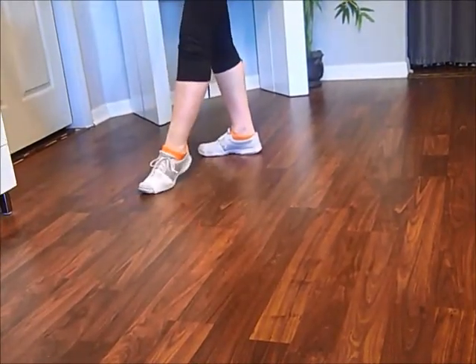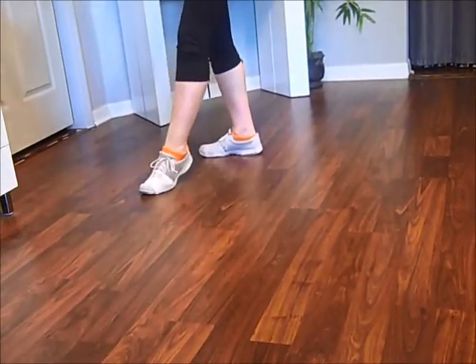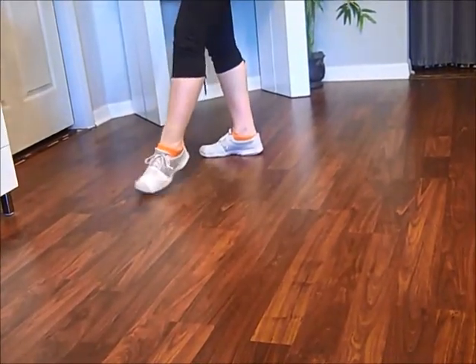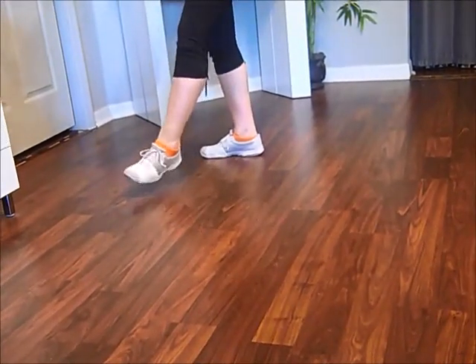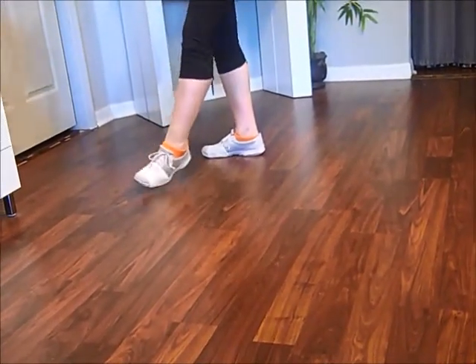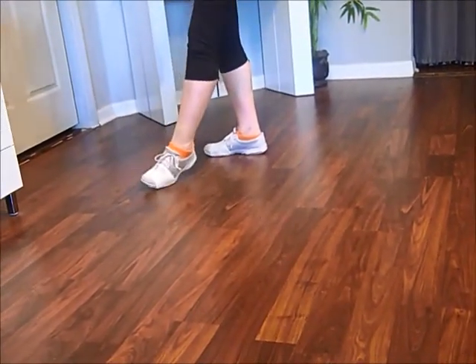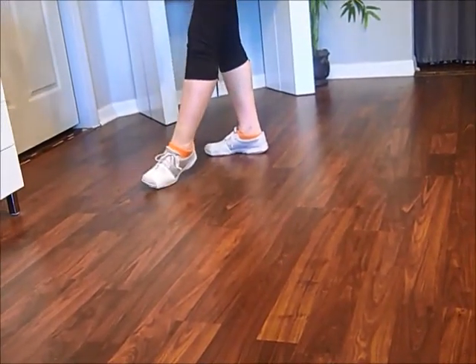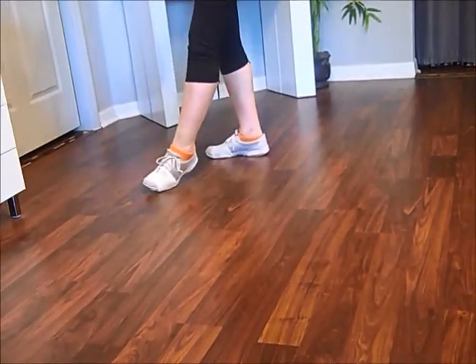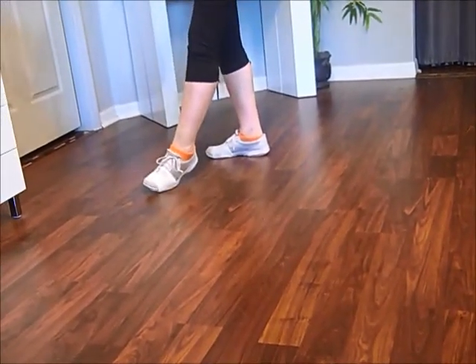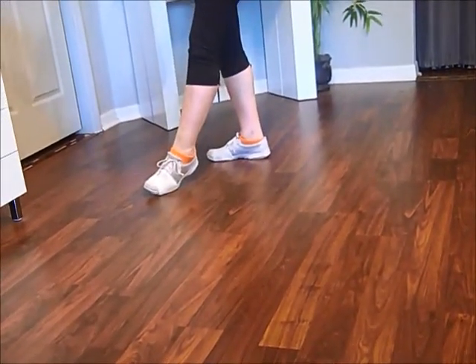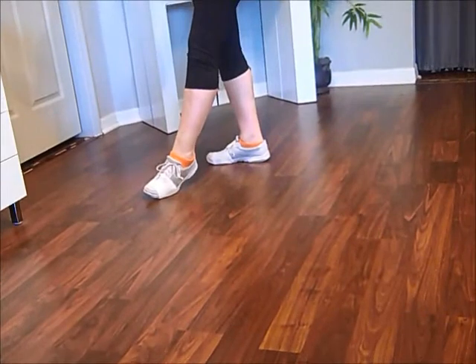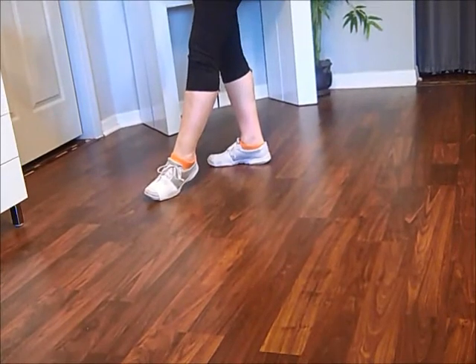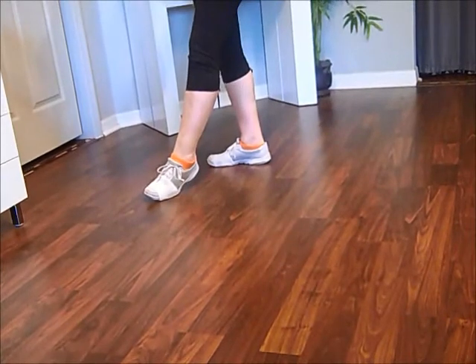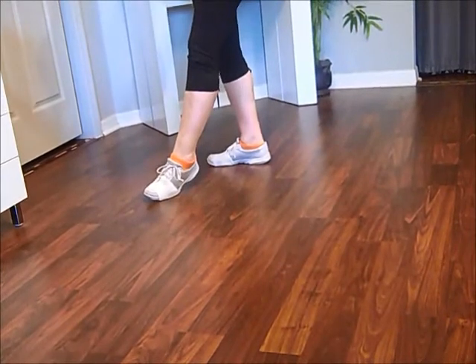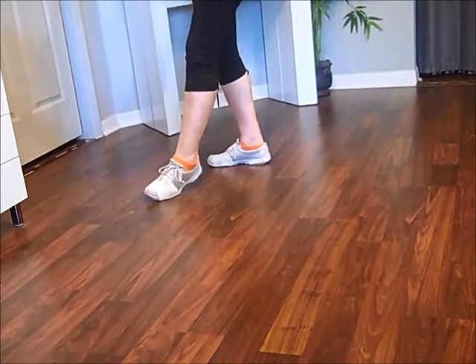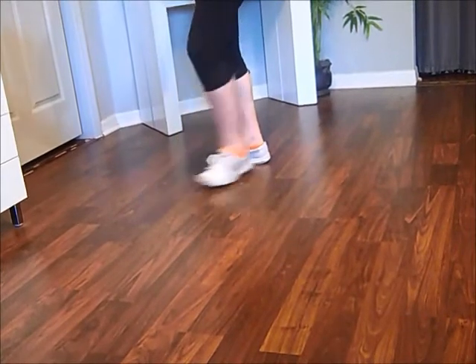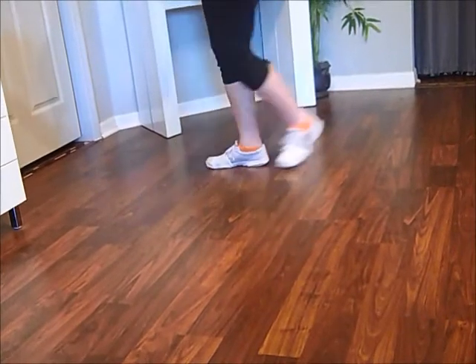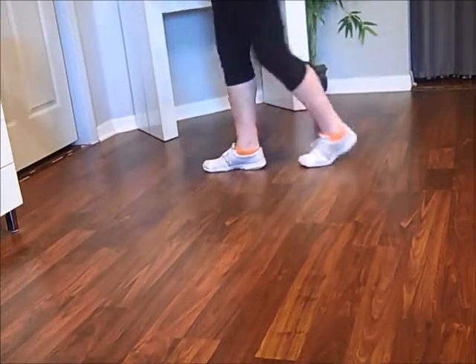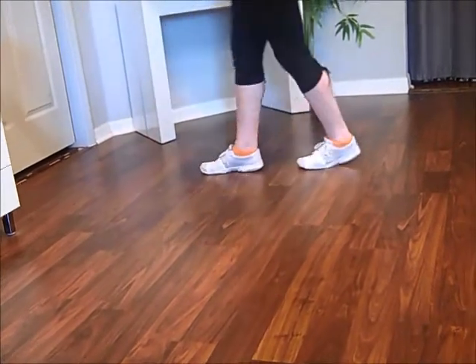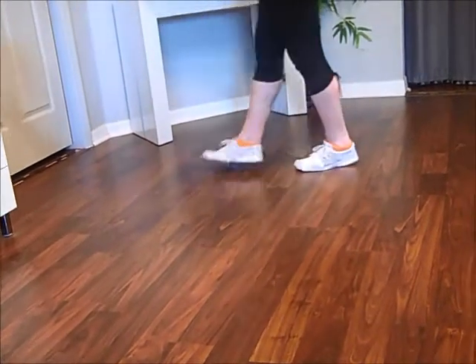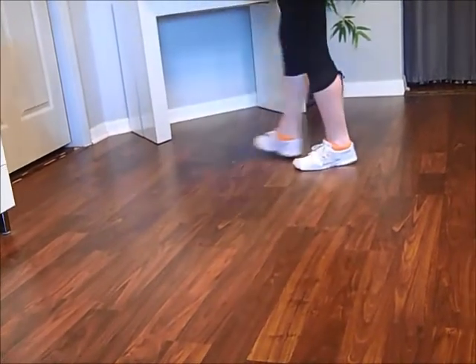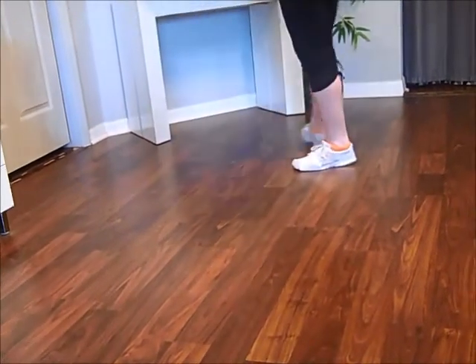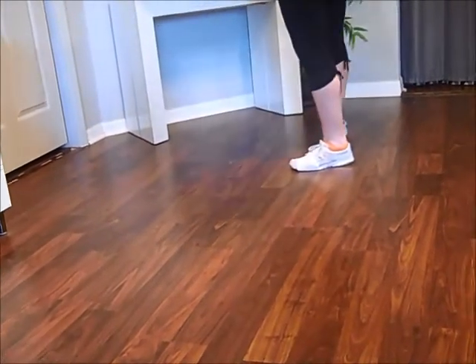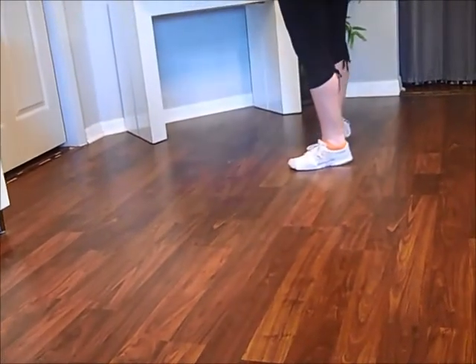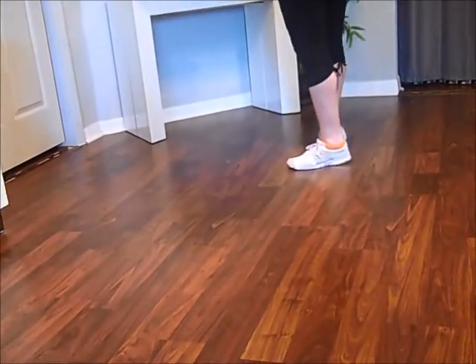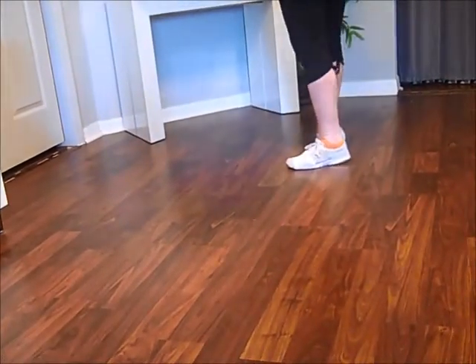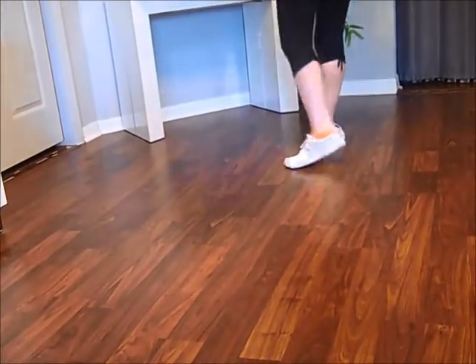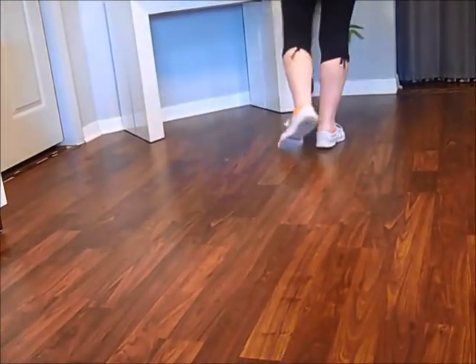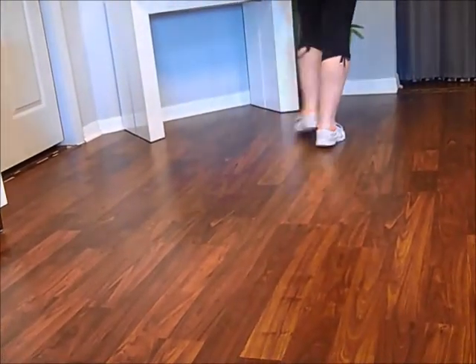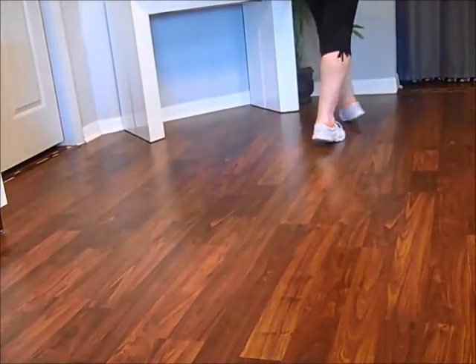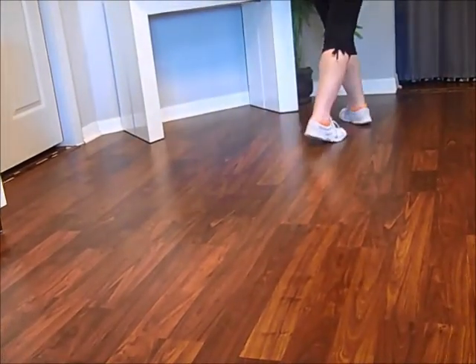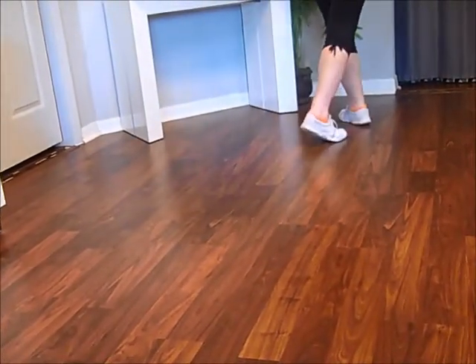Your body automatically turns to the diagonals. Behind, turn, step.